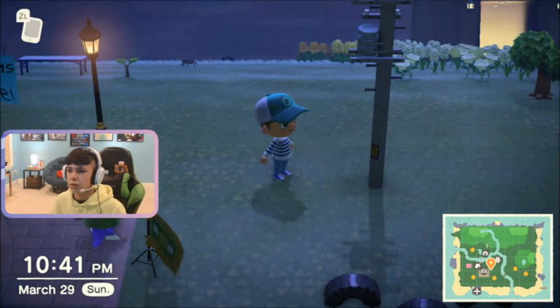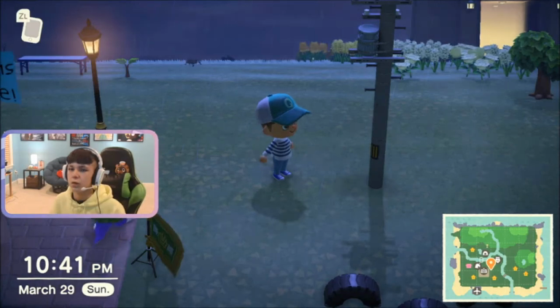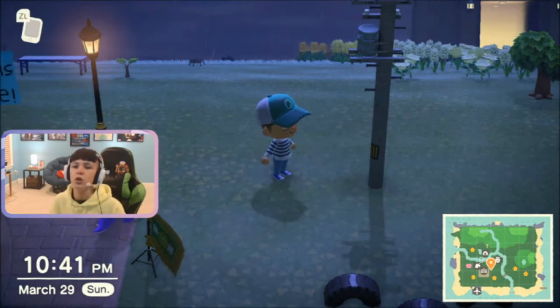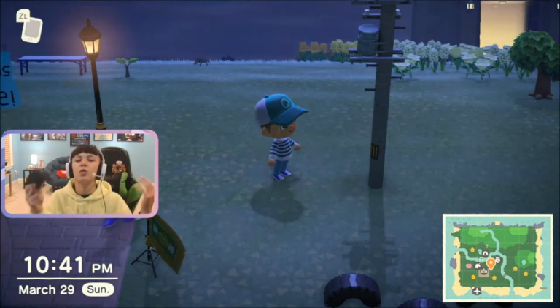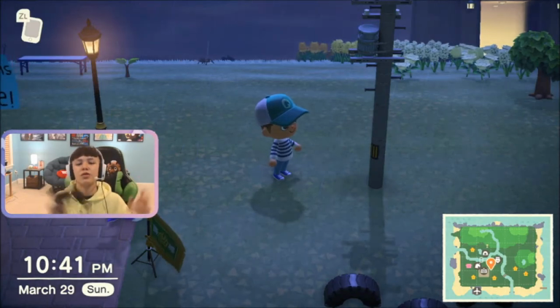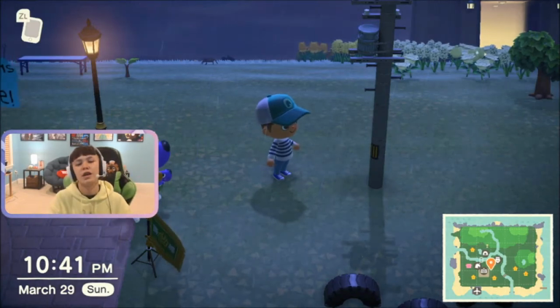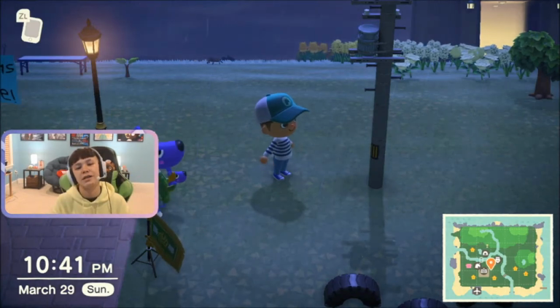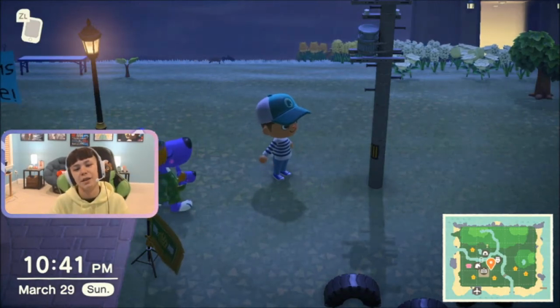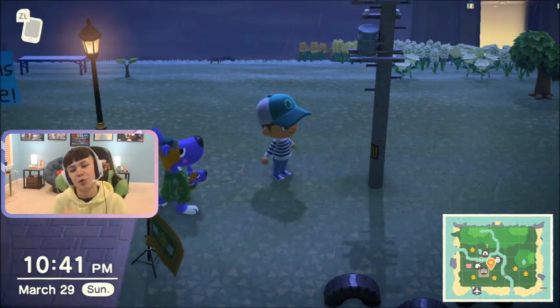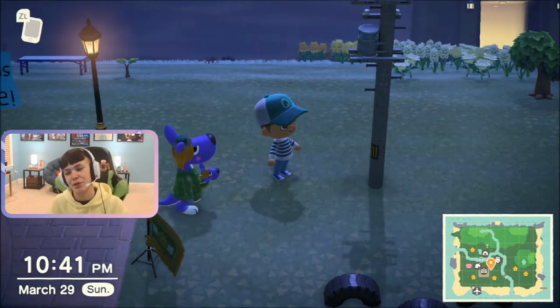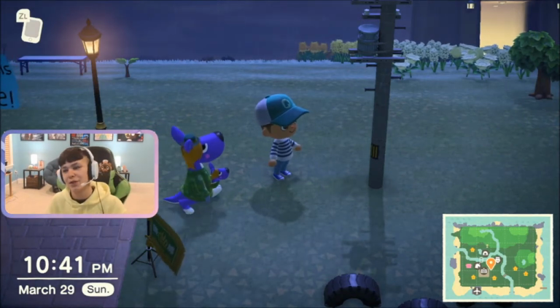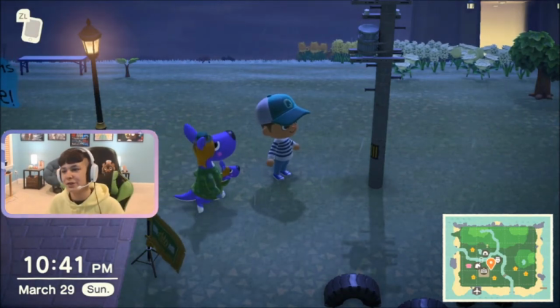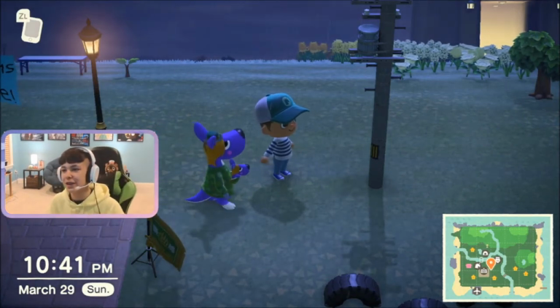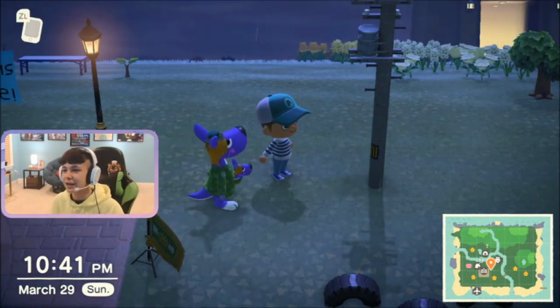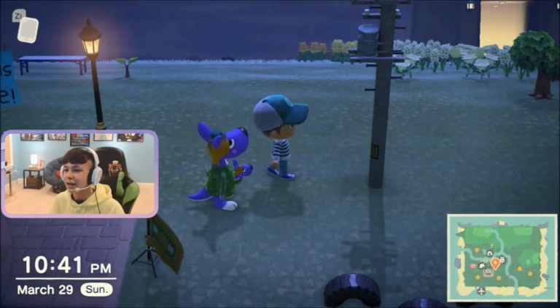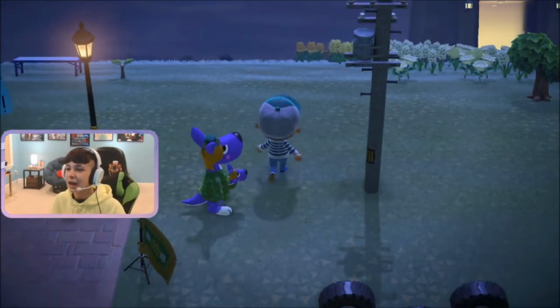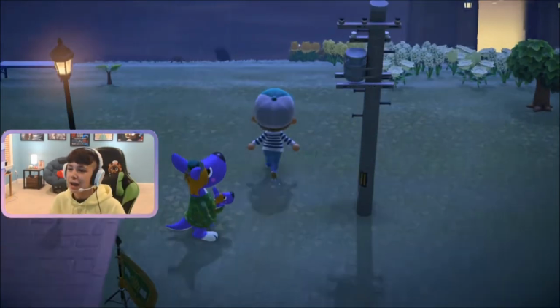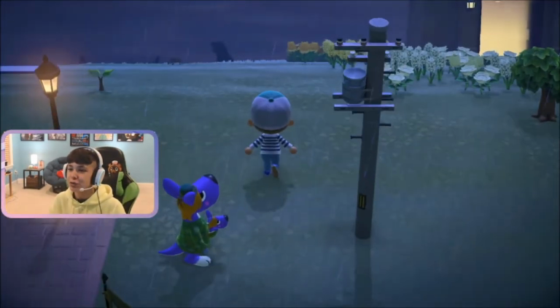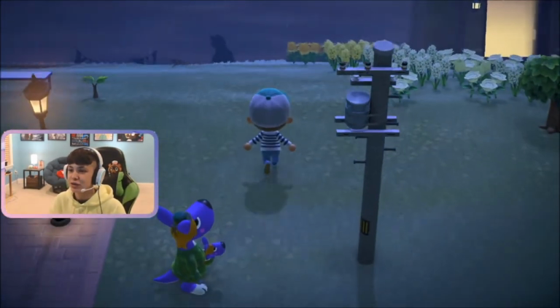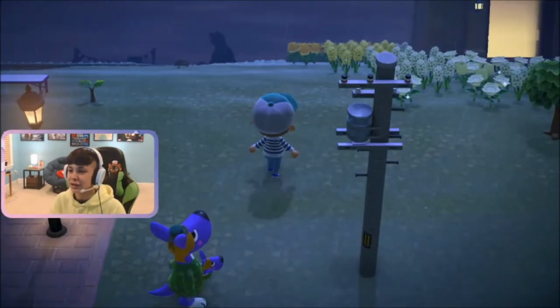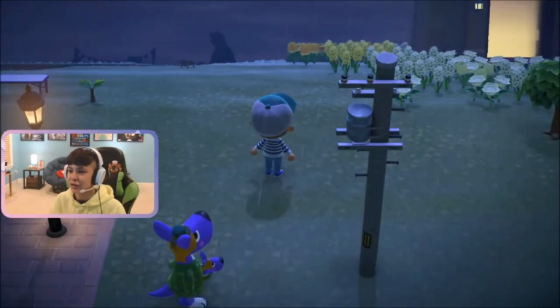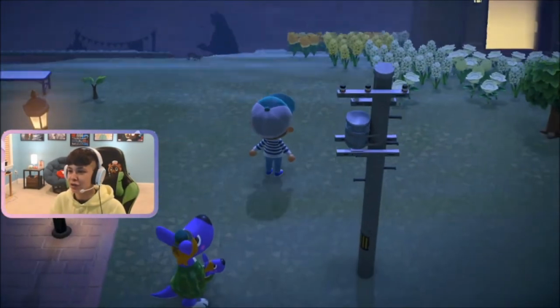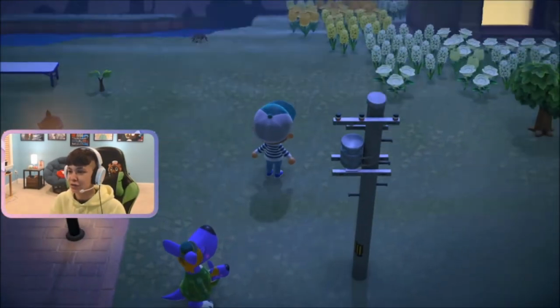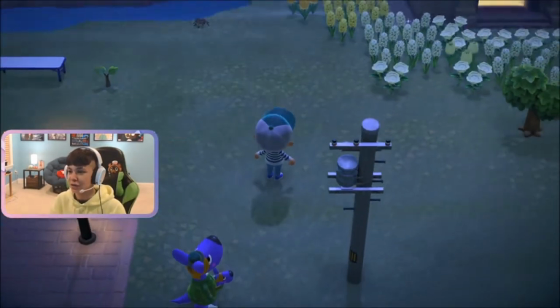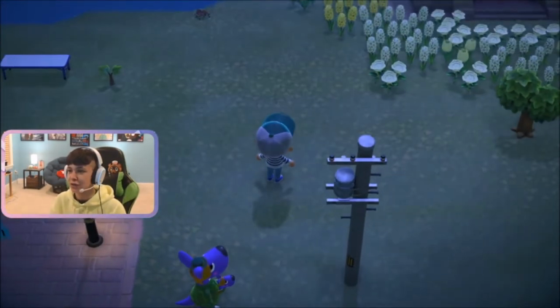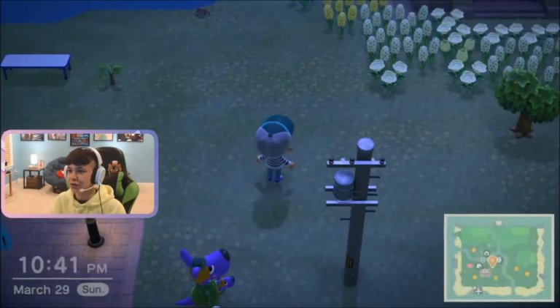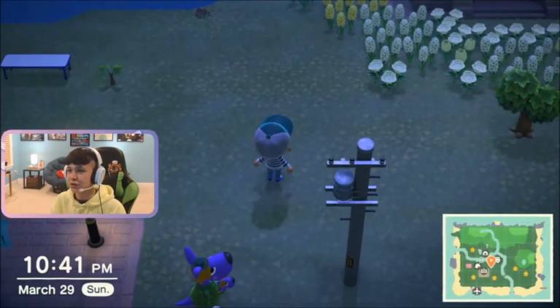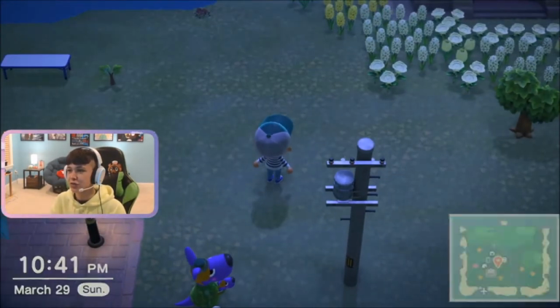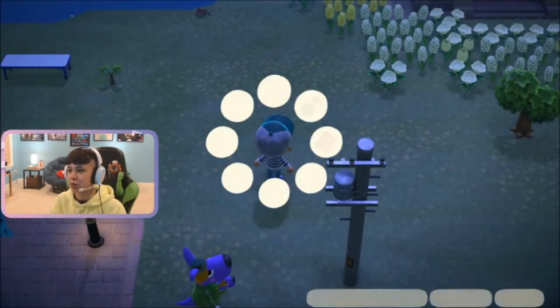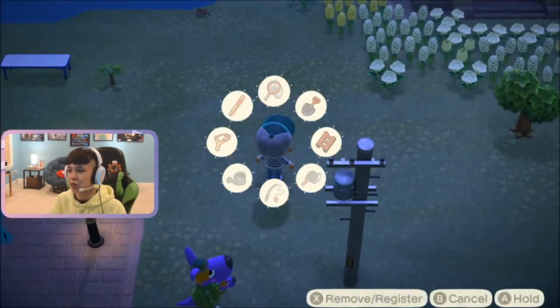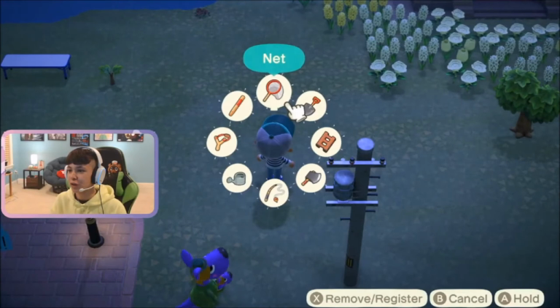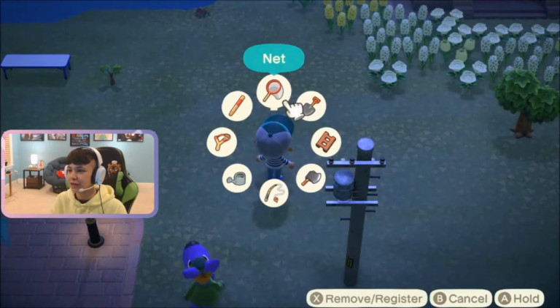Yo, what's going on guys, Adam Swizzle here, and today I'm going to show you how to get a tarantula. As you can see, there's one right there.